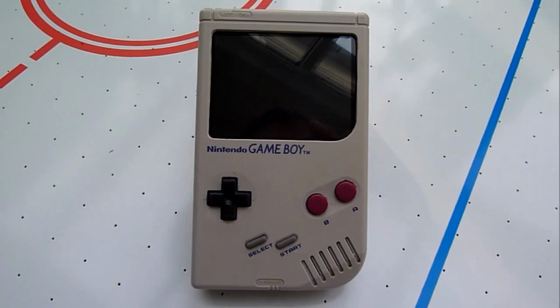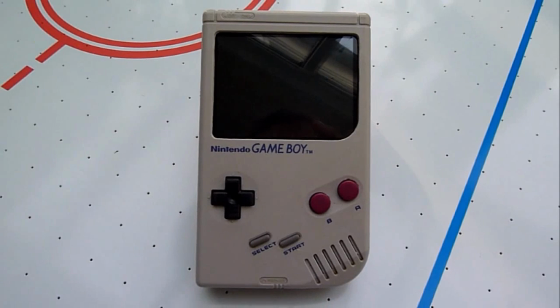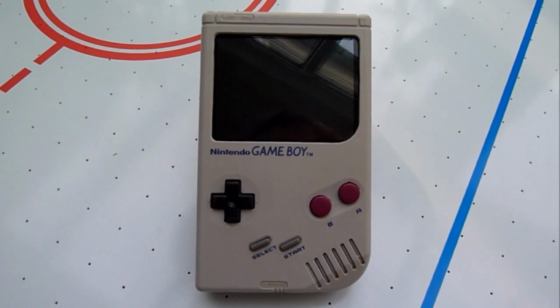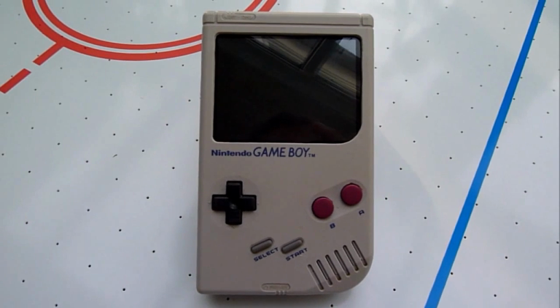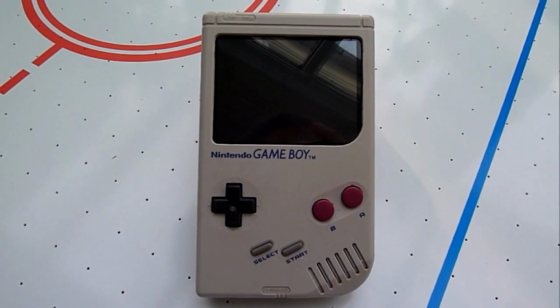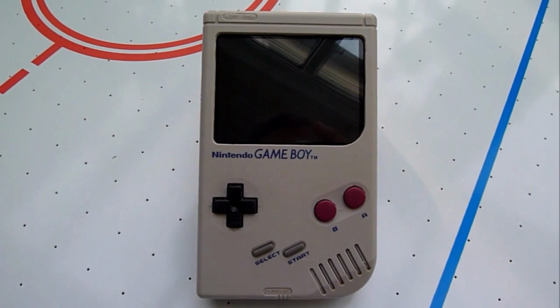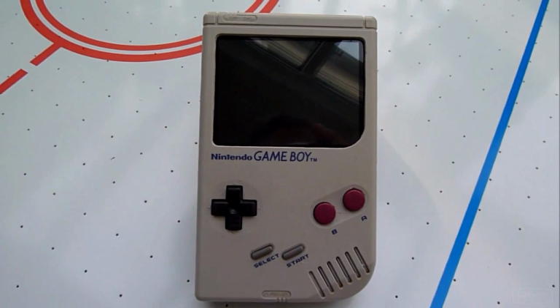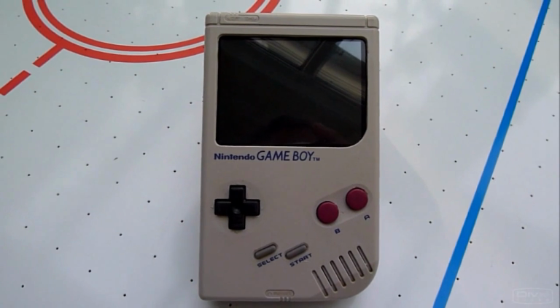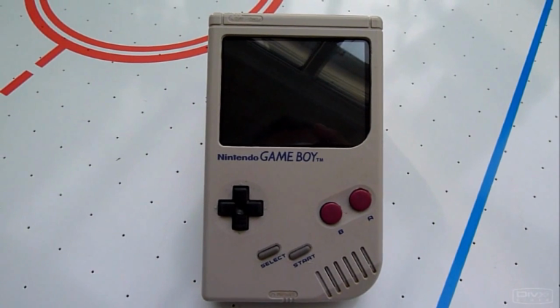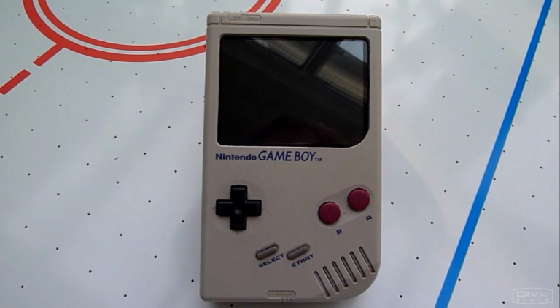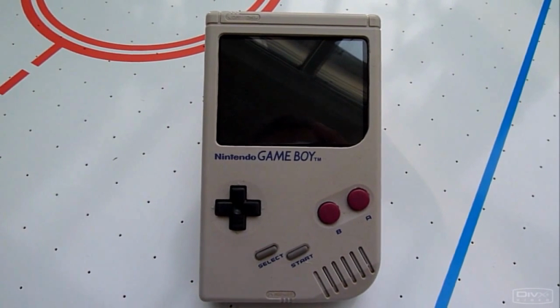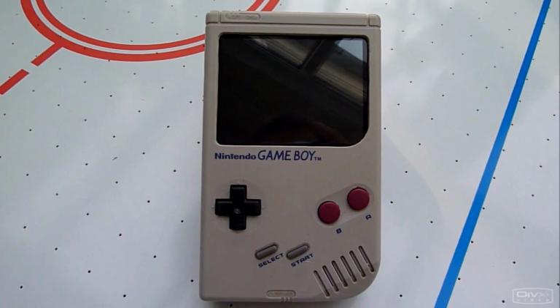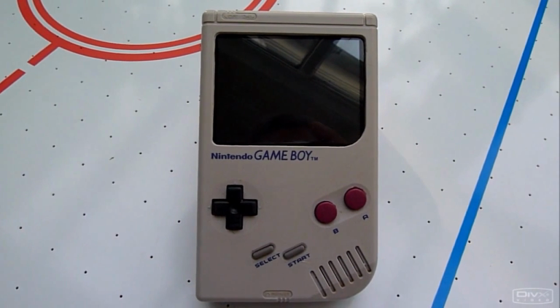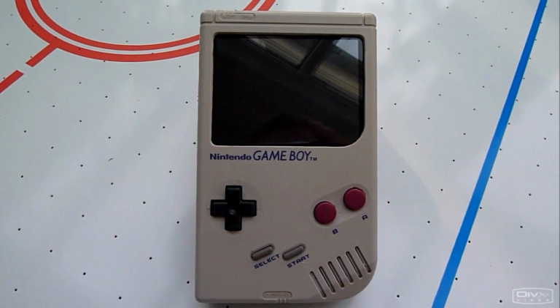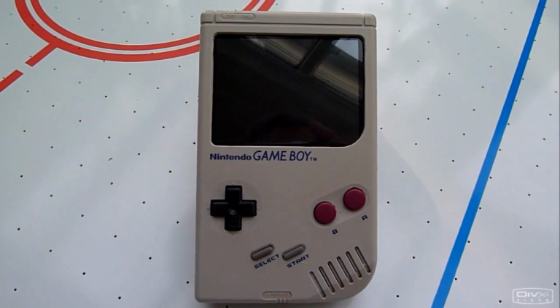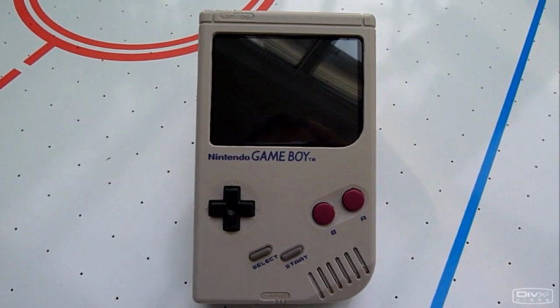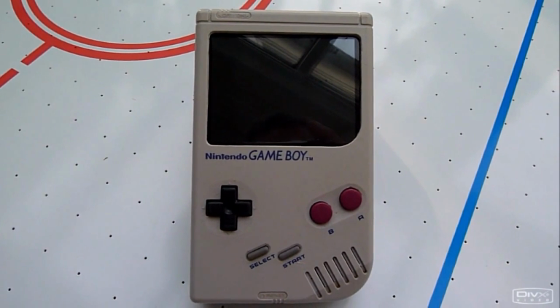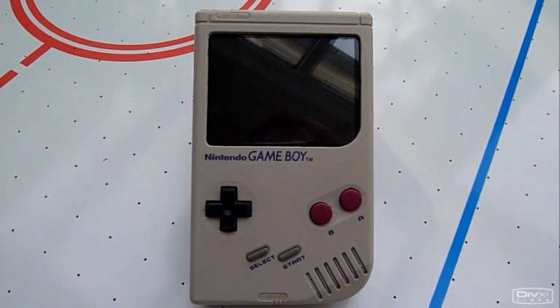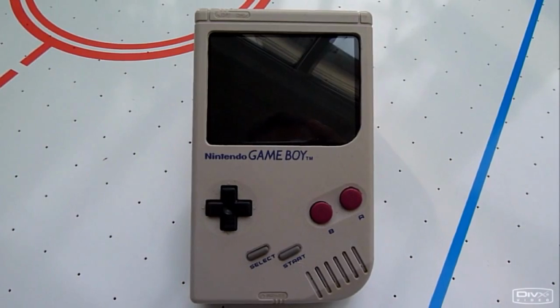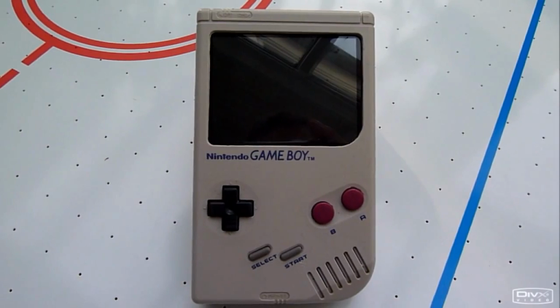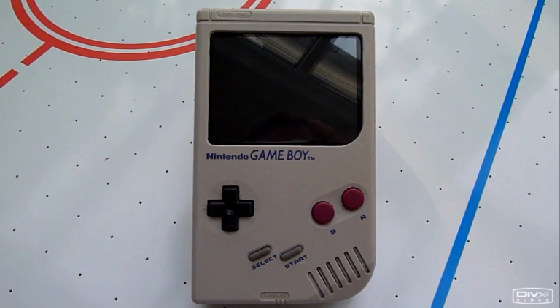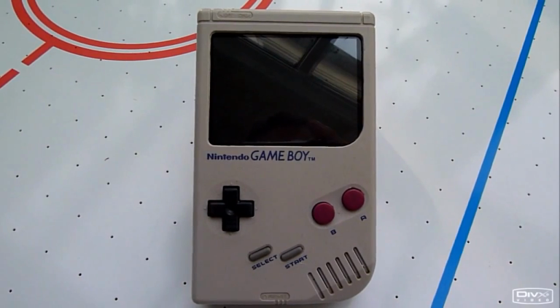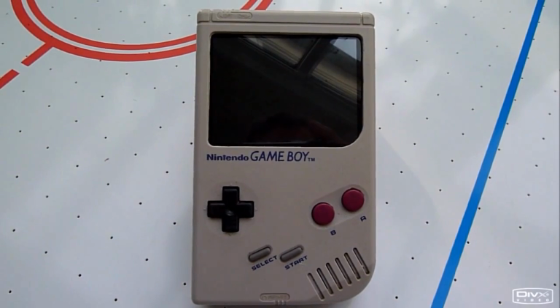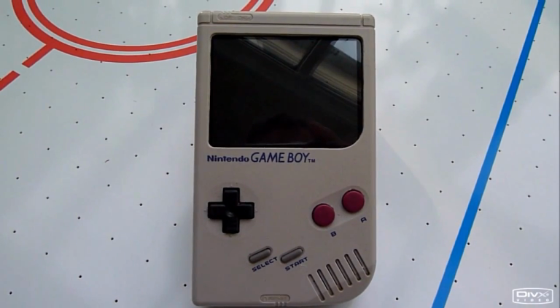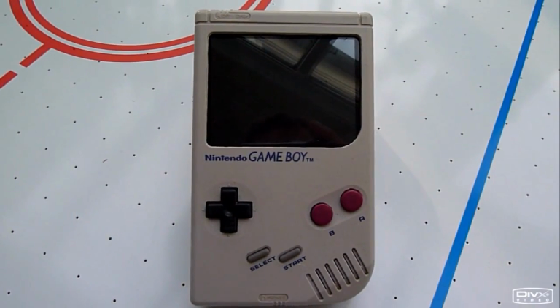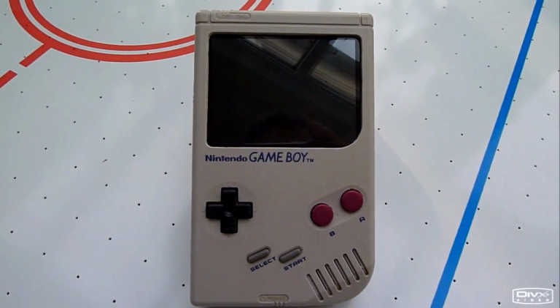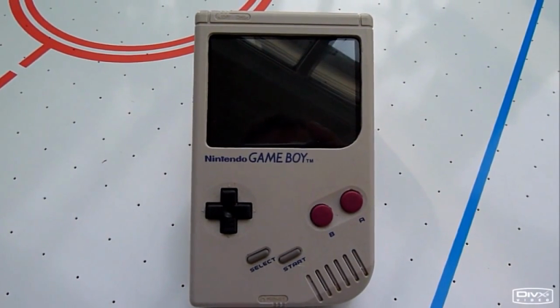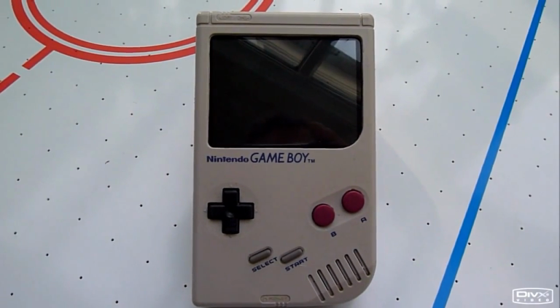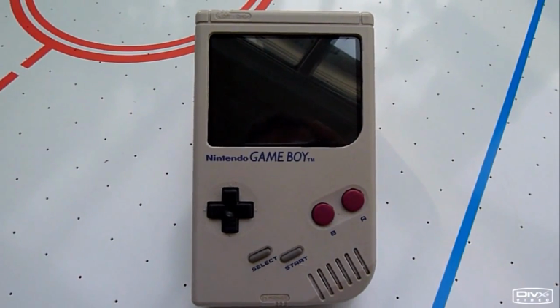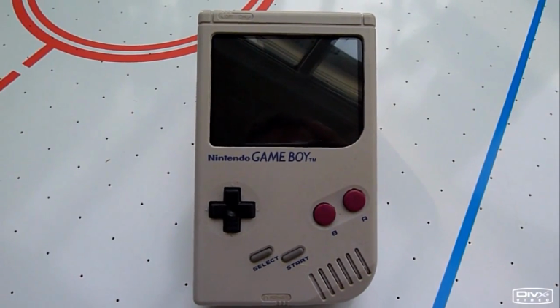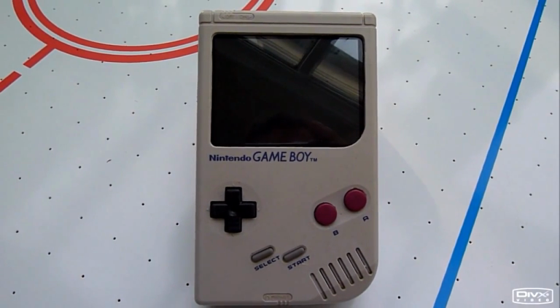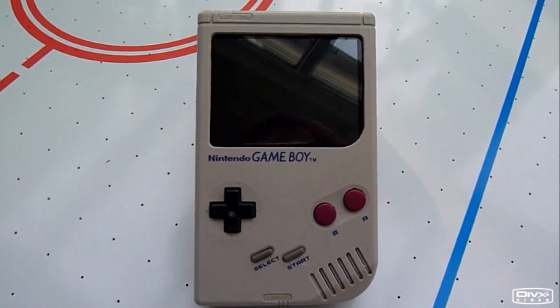Here it is, my newest creation, the GamePie.